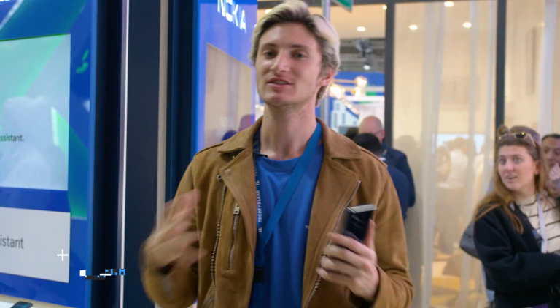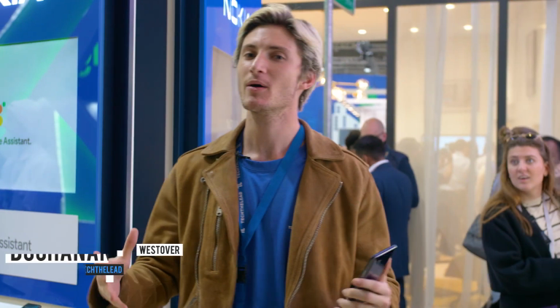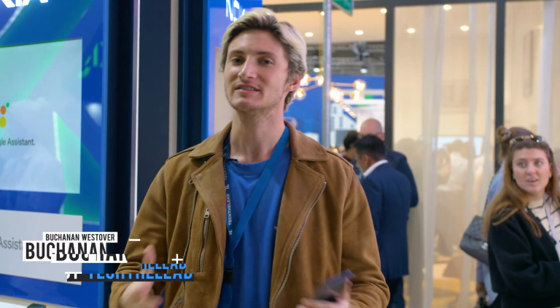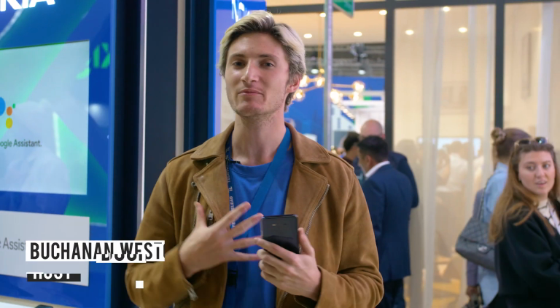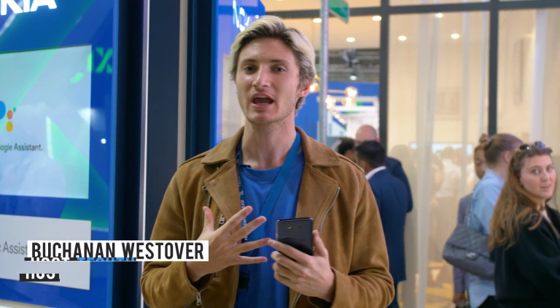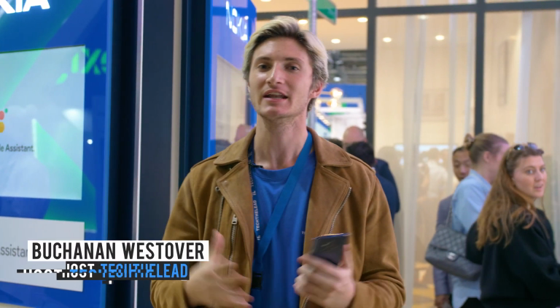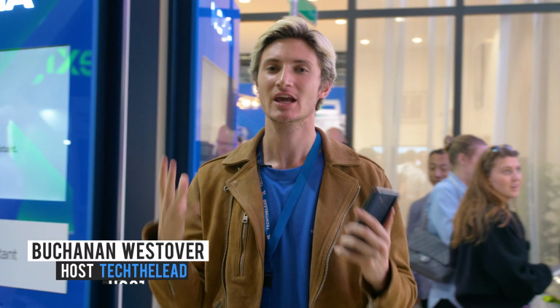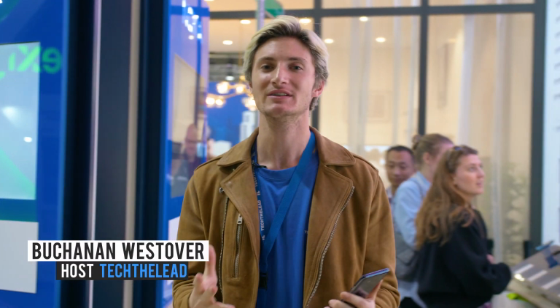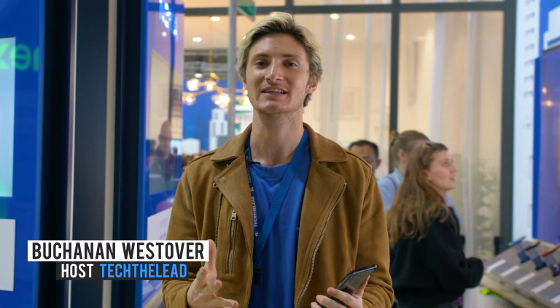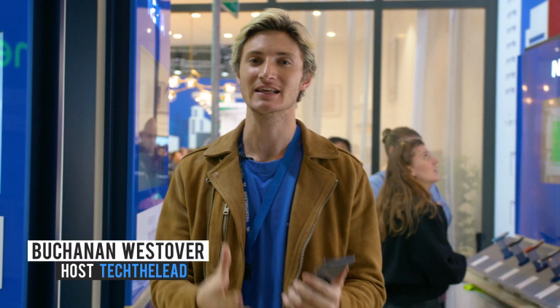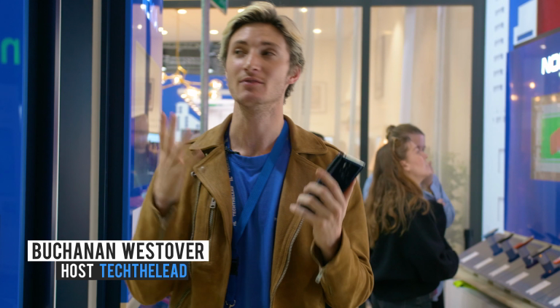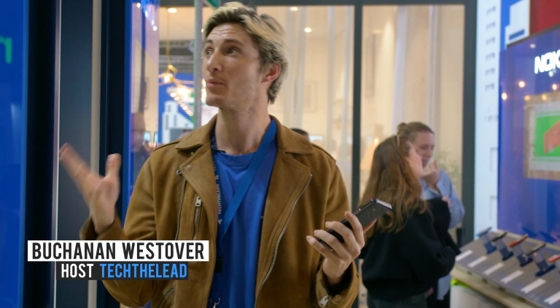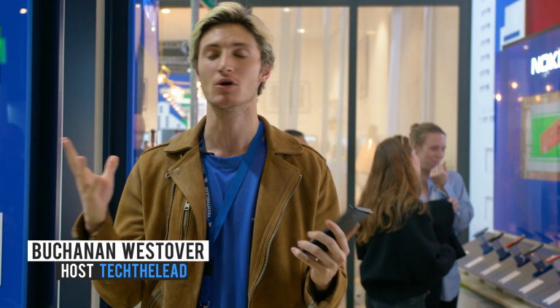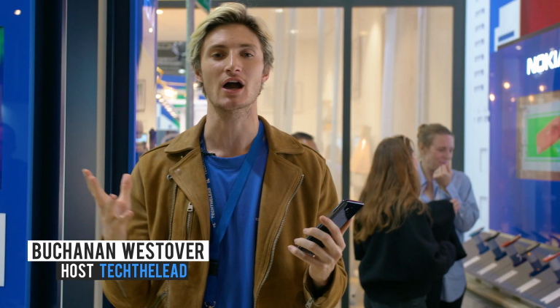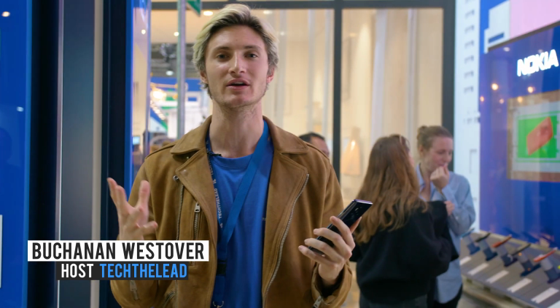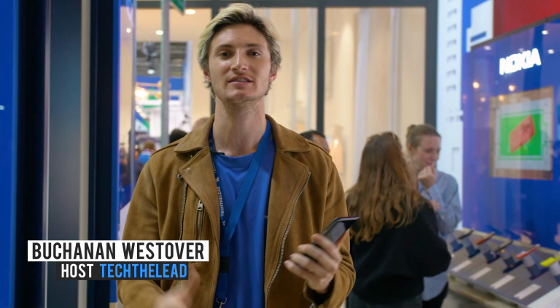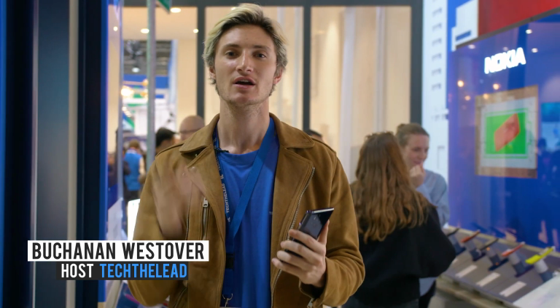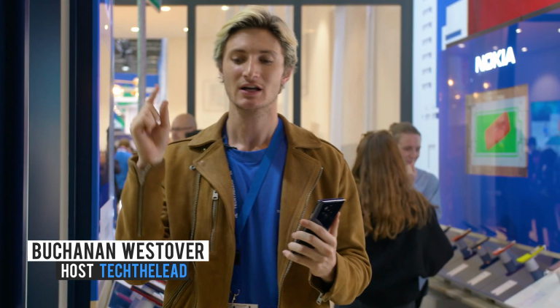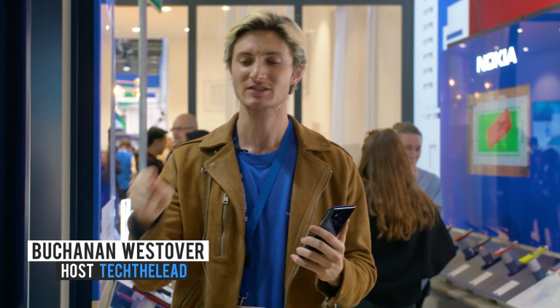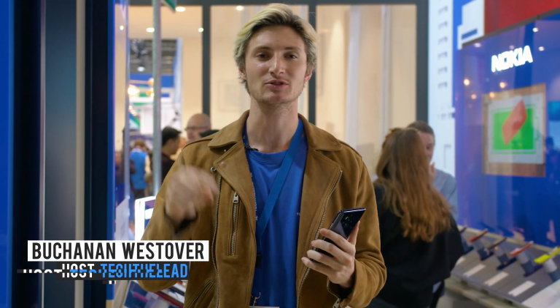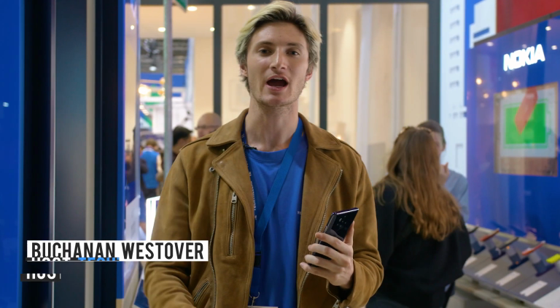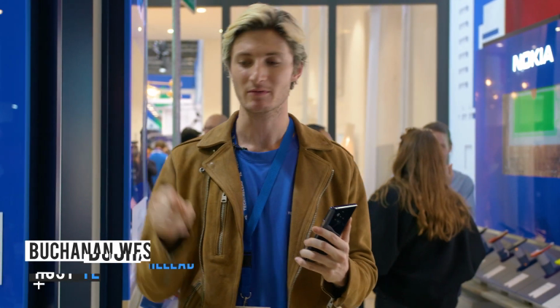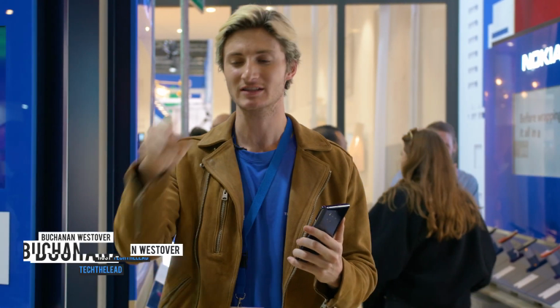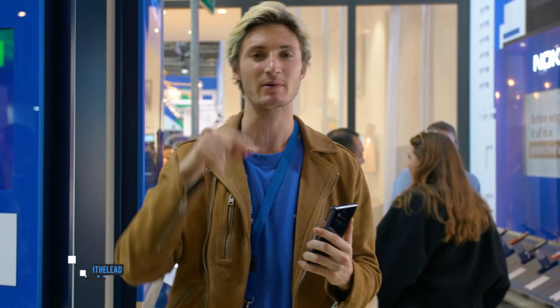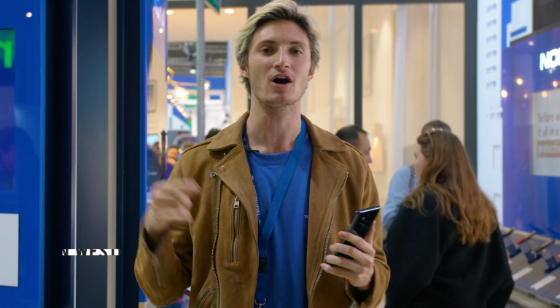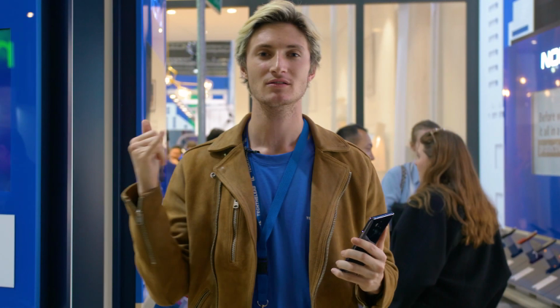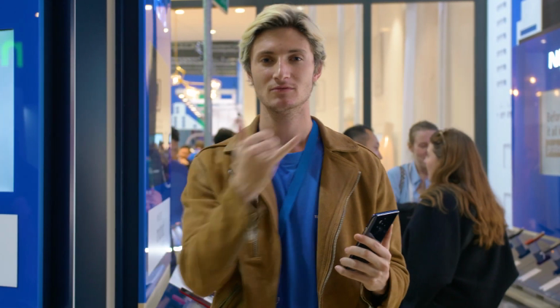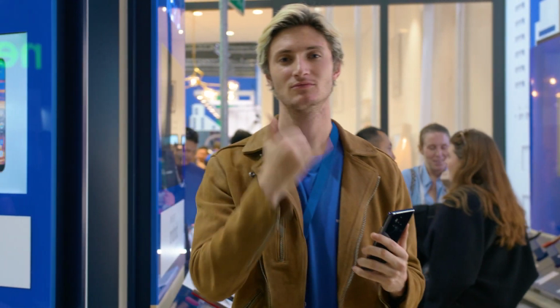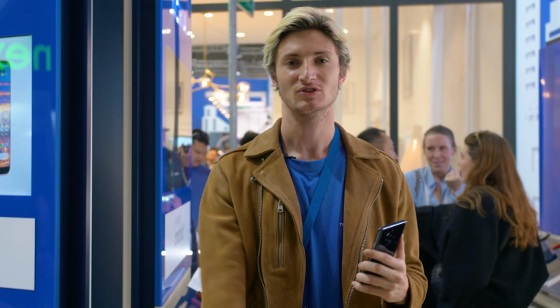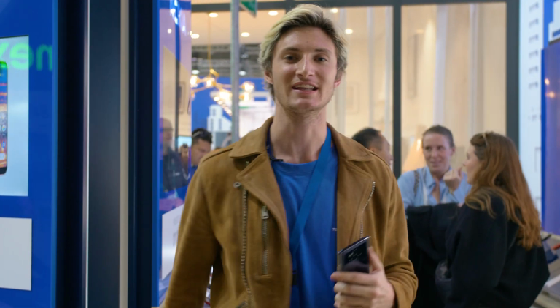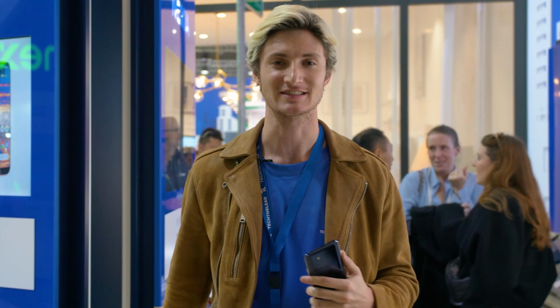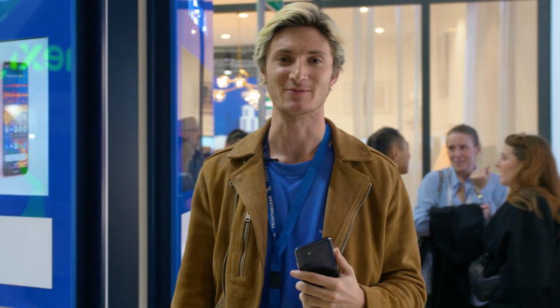As always, I'm Buchanan, here with Tech the Lead at Mobile World Congress. Click subscribe, click the bell. We'll see you next time.